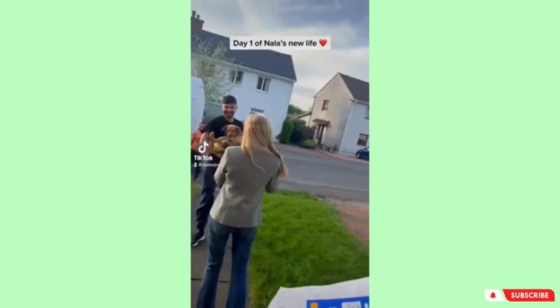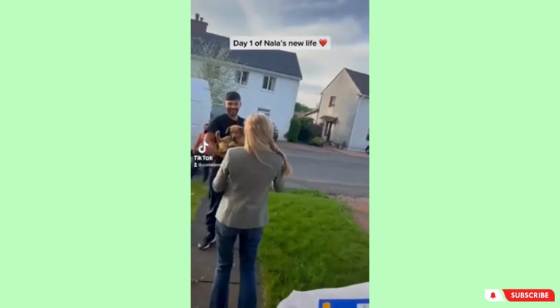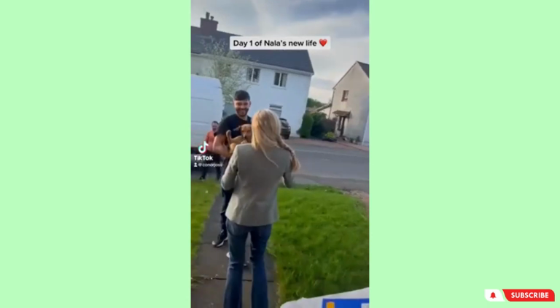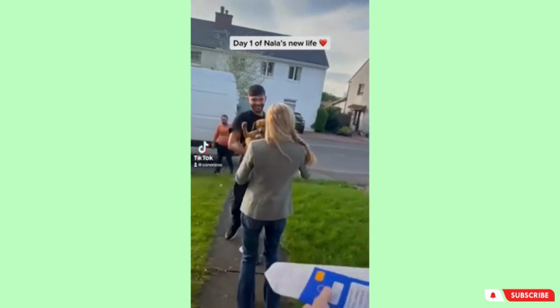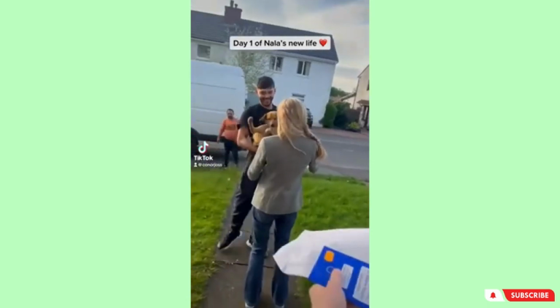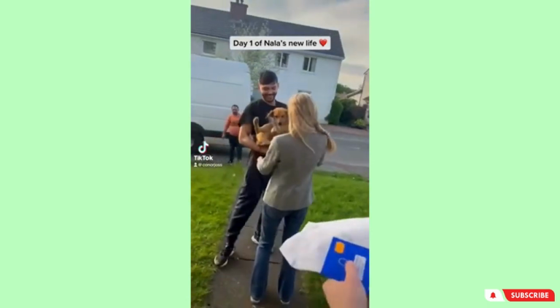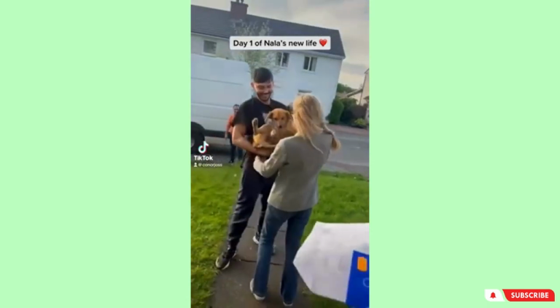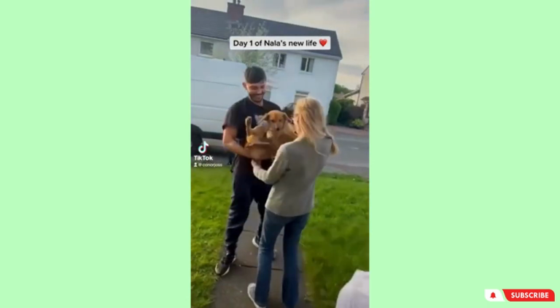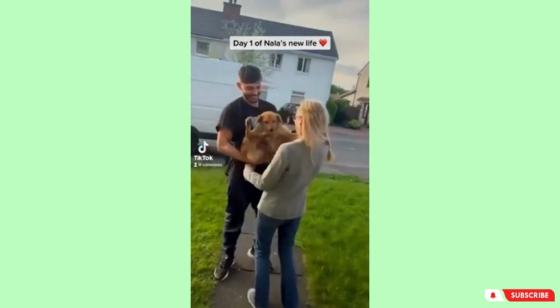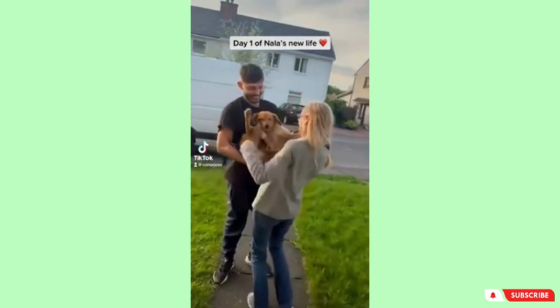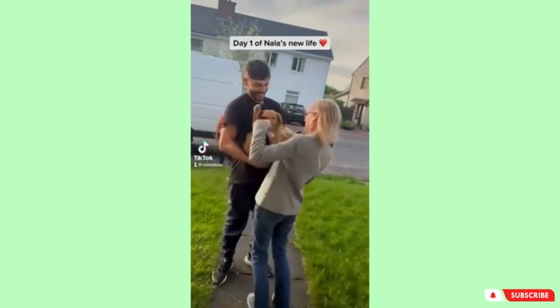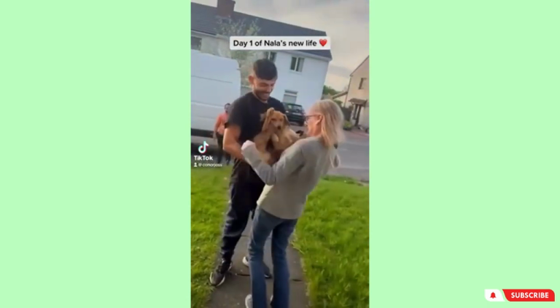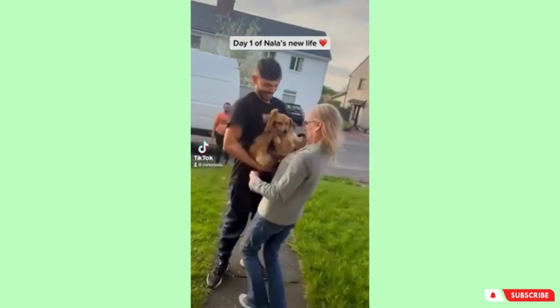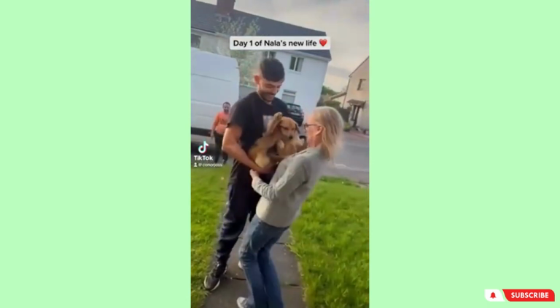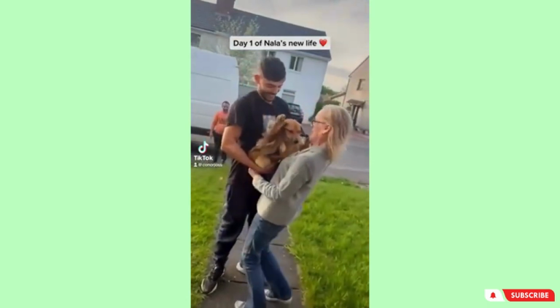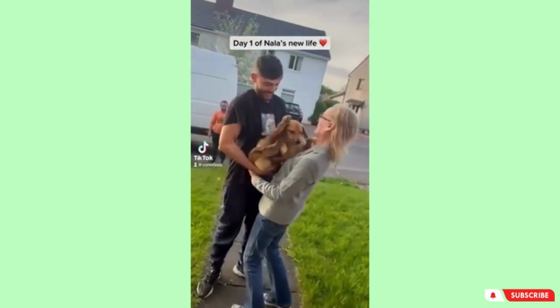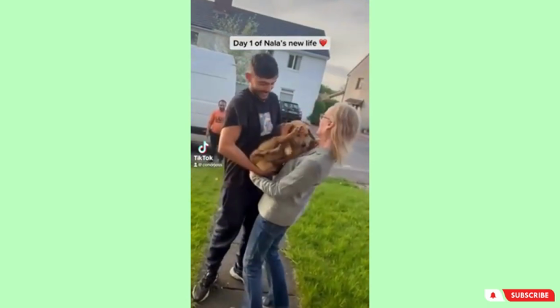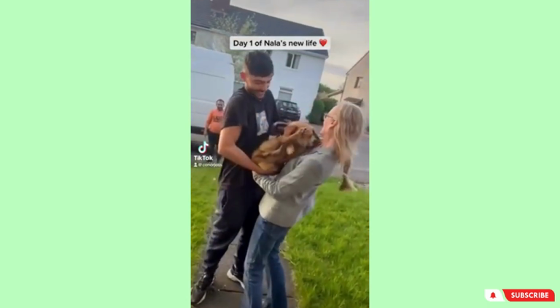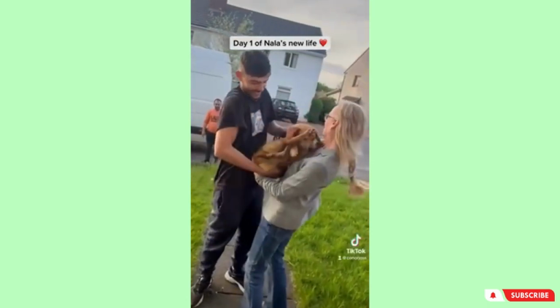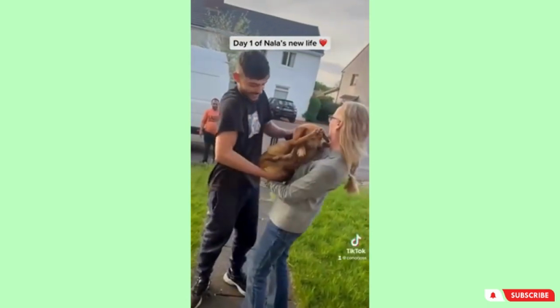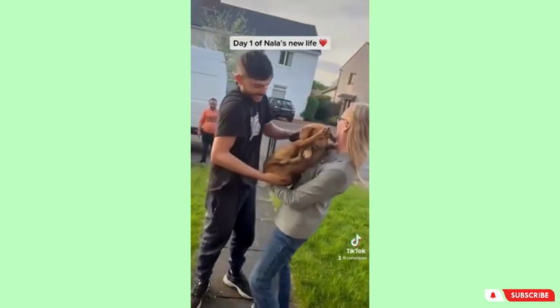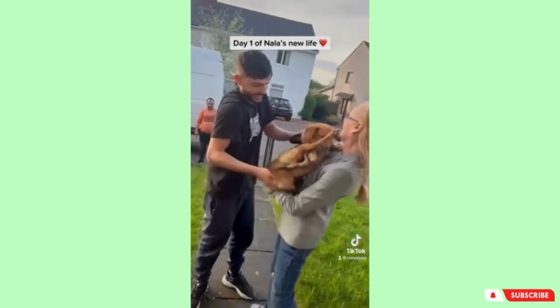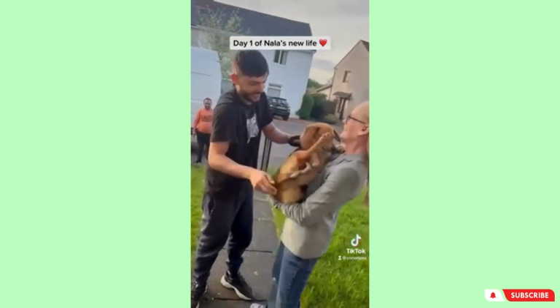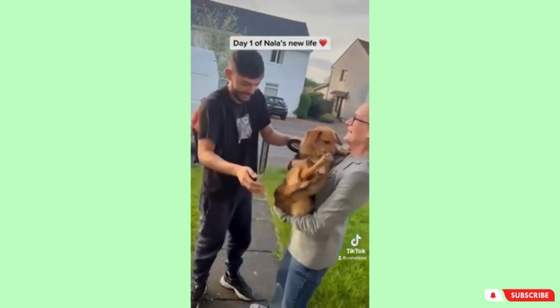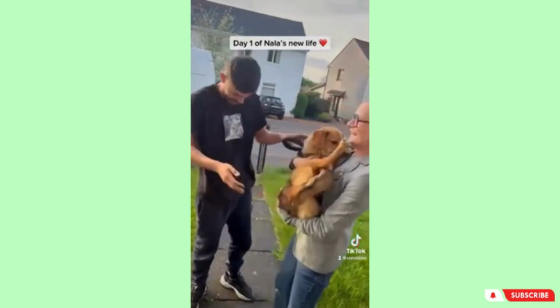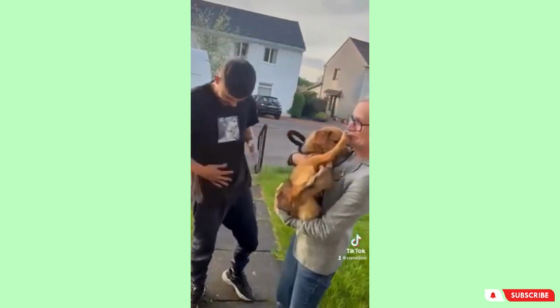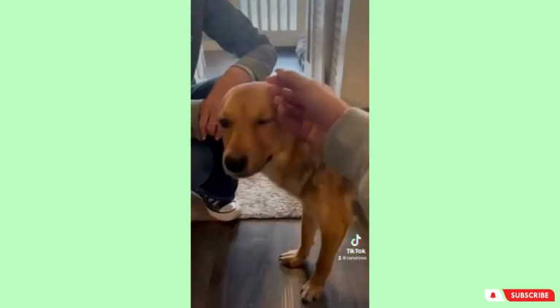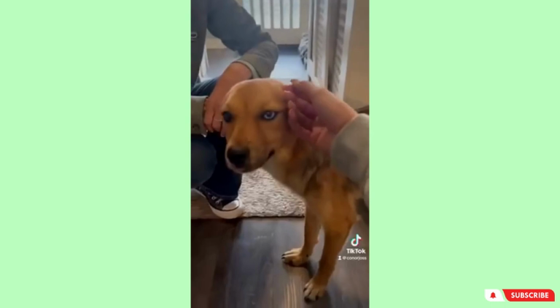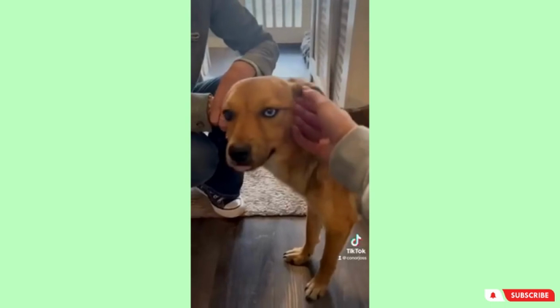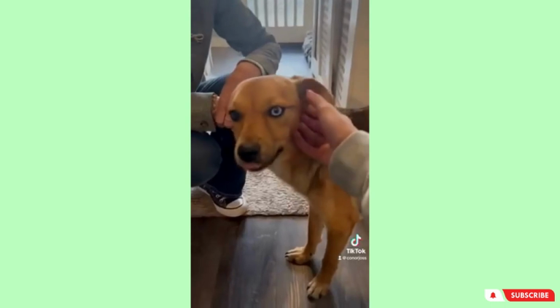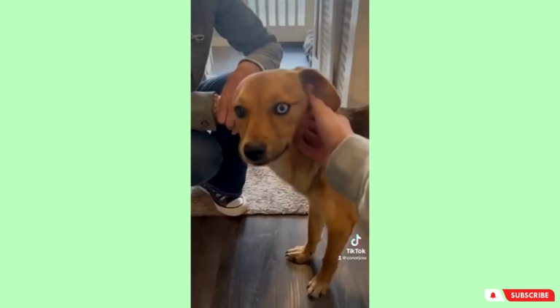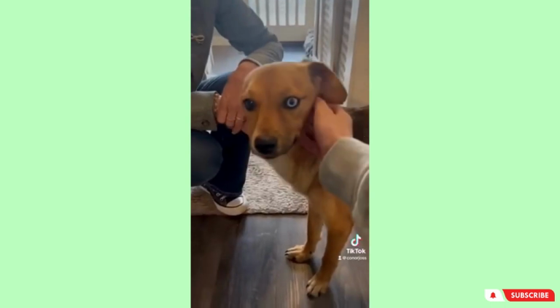After spending all her life in a shelter and four days in a van, we finally rescued Nala from Romania. Here's day one of her new life.